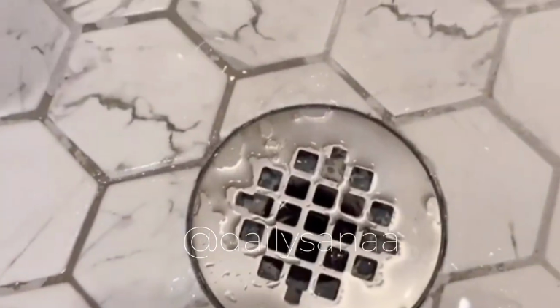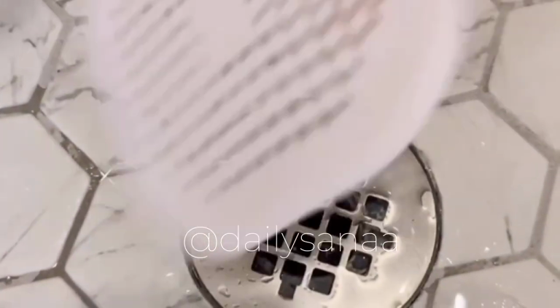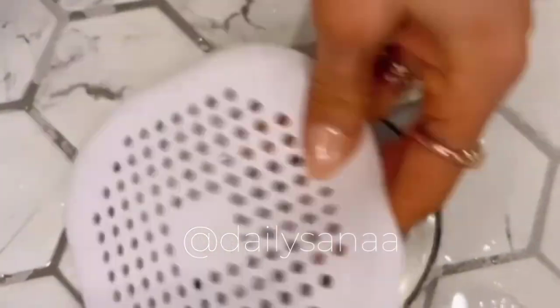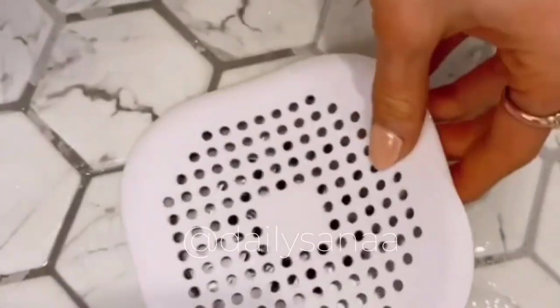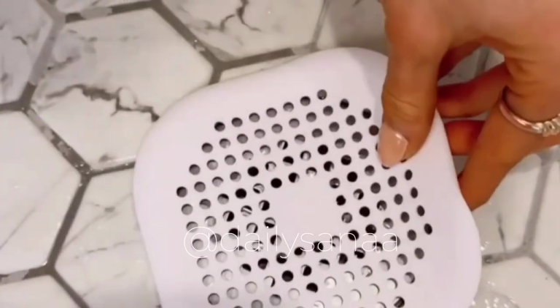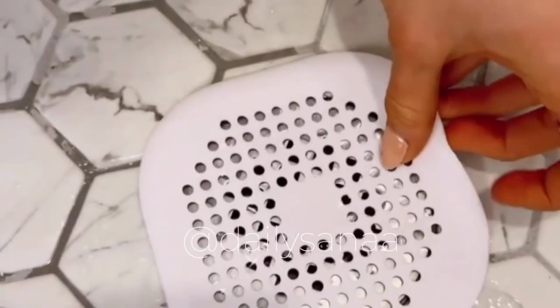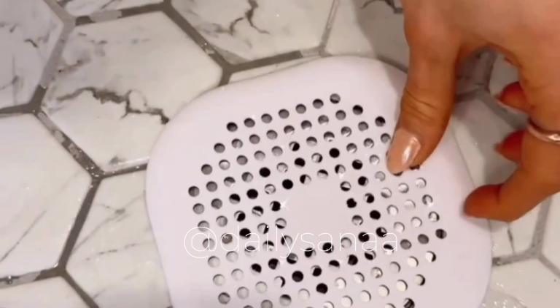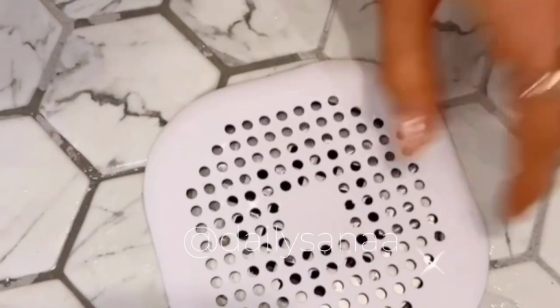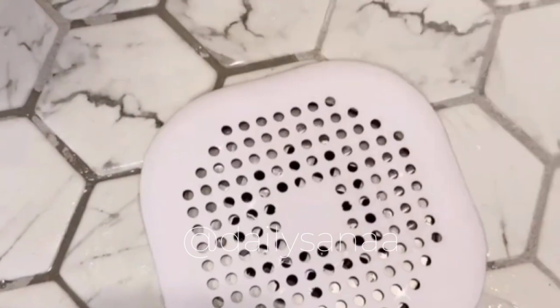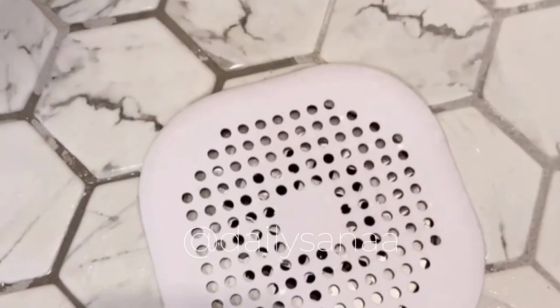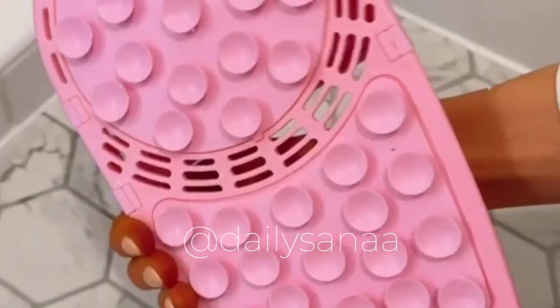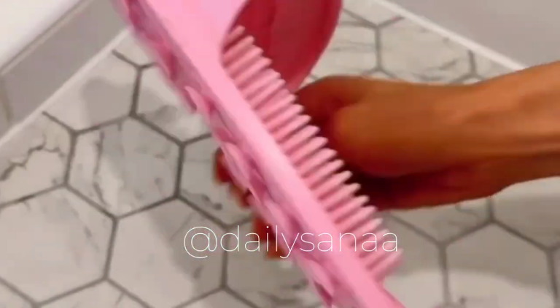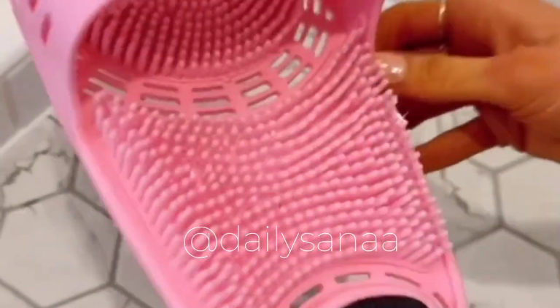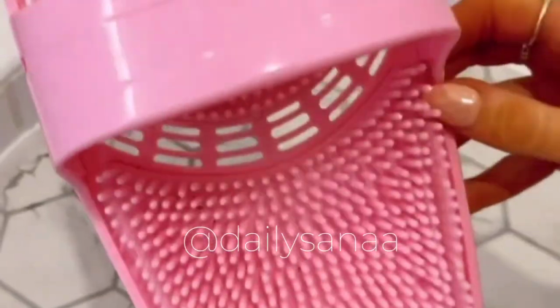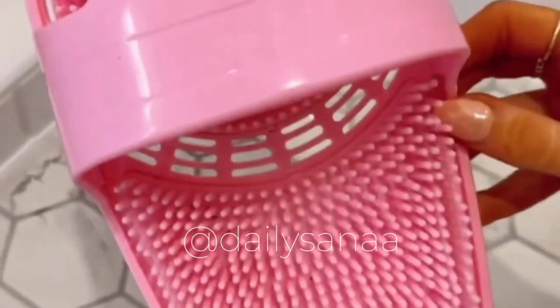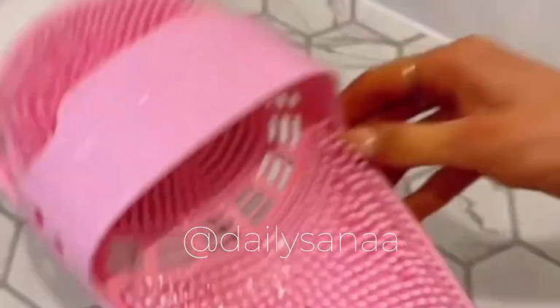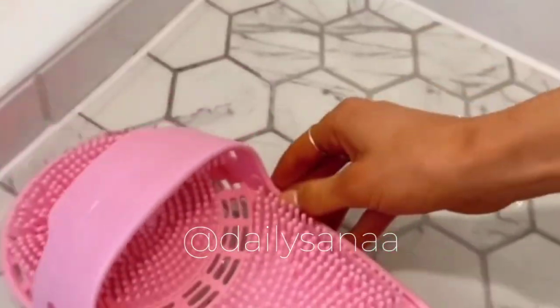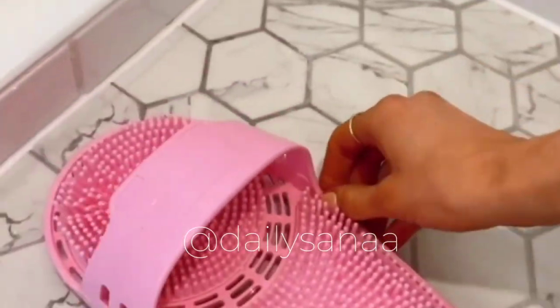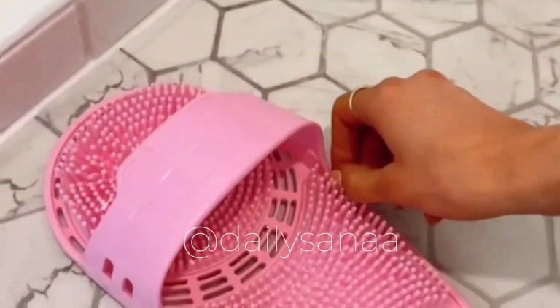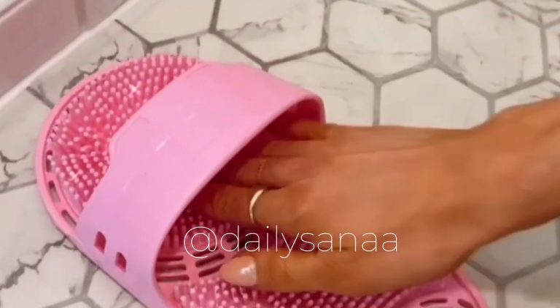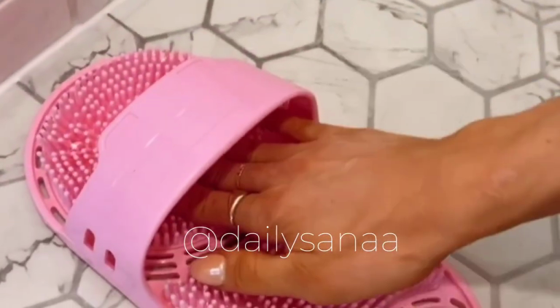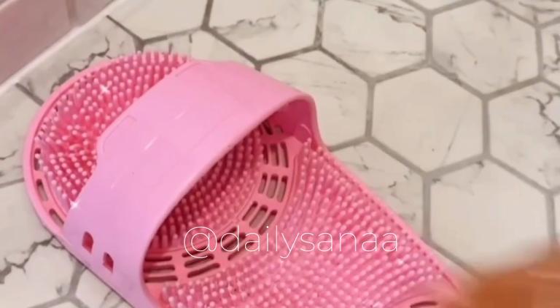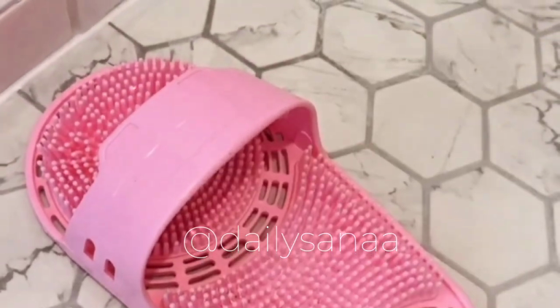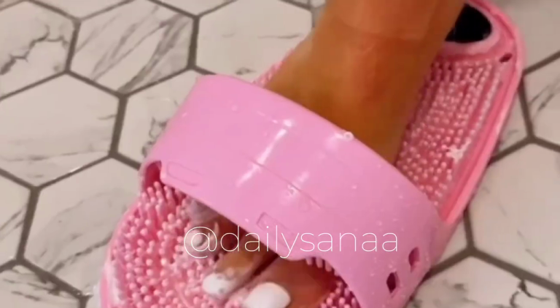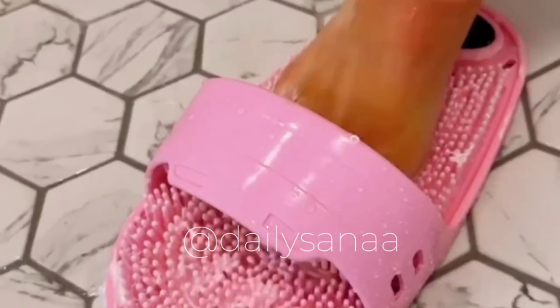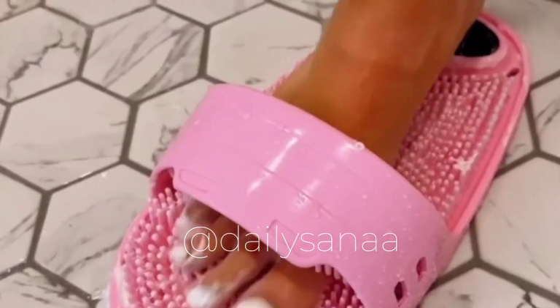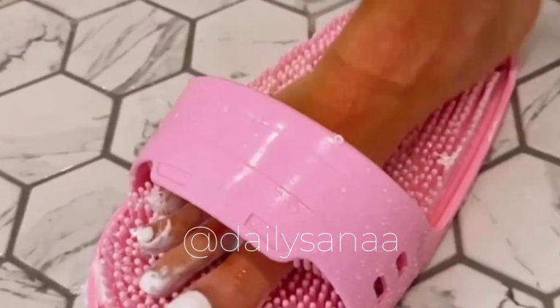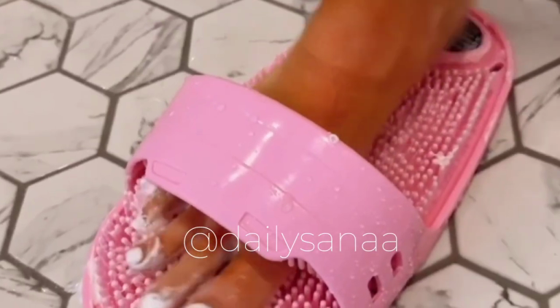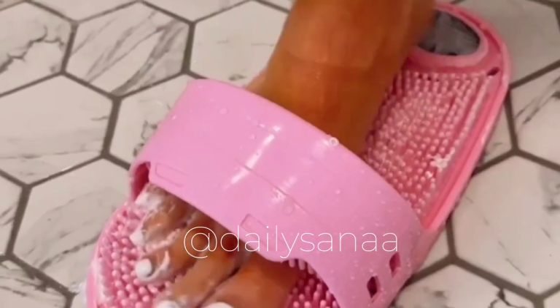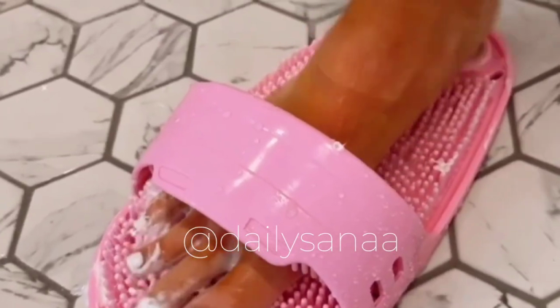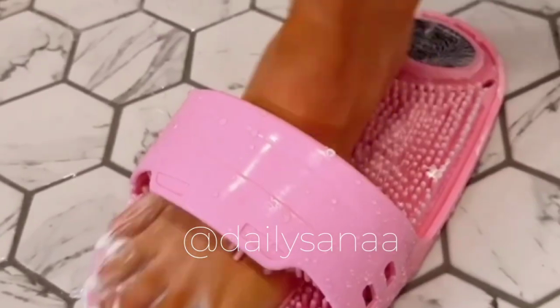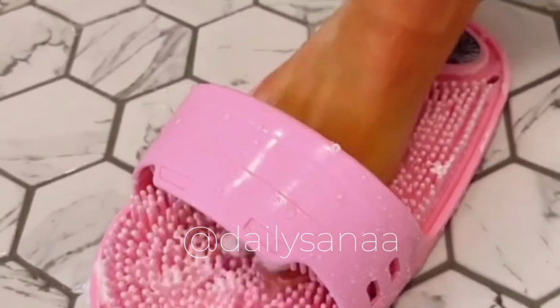Your hair catchers suction to your shower floor so they don't move, prevent clogged drains, and are super easy to clean. This foot scrubber has a built-in pumice stone for easily washing feet and keeping them soft.